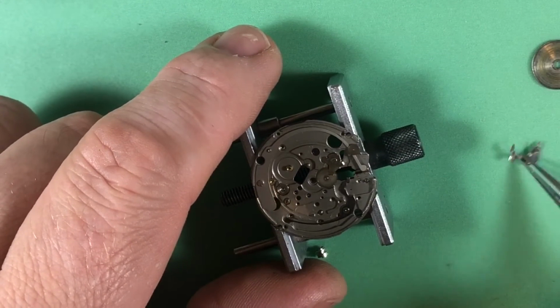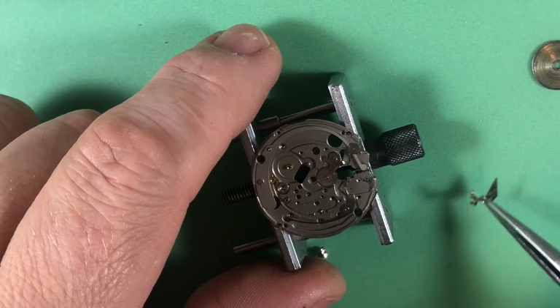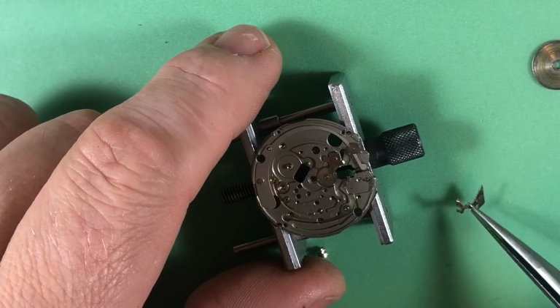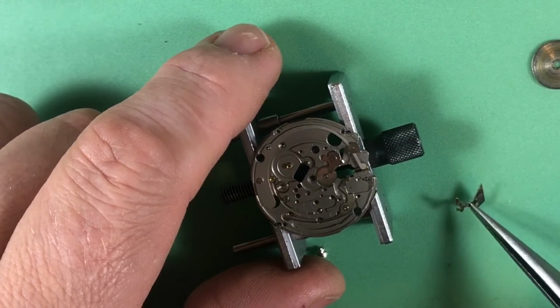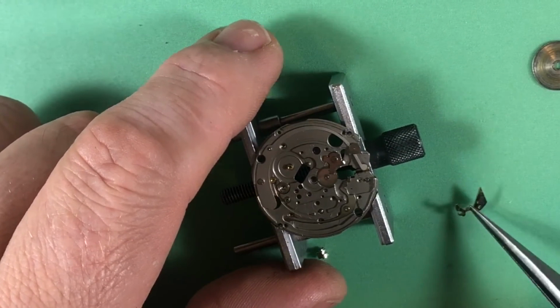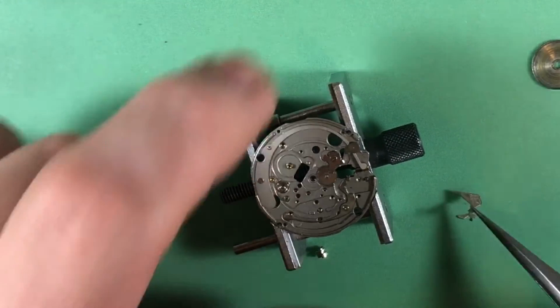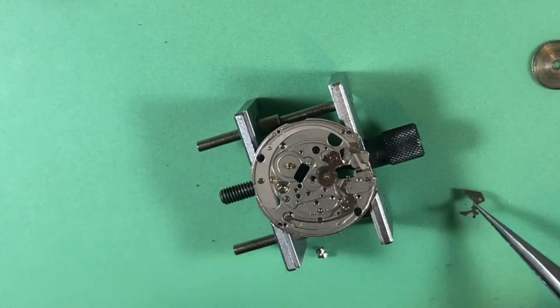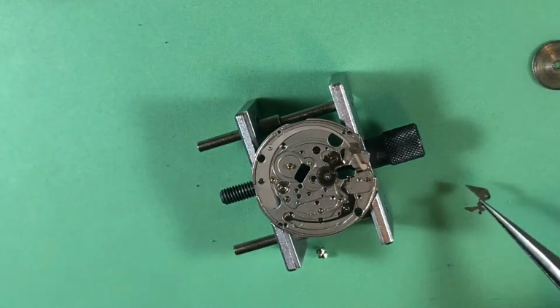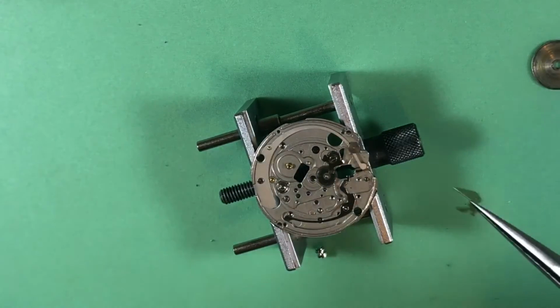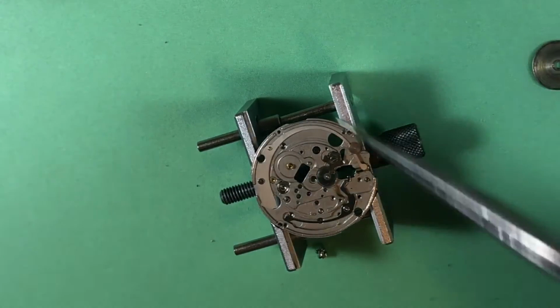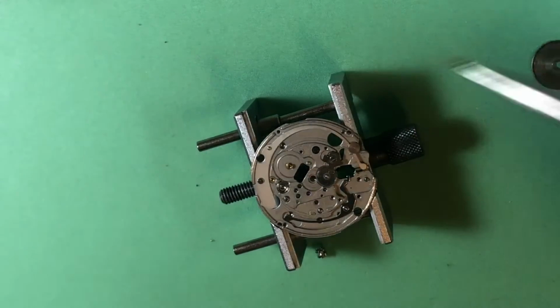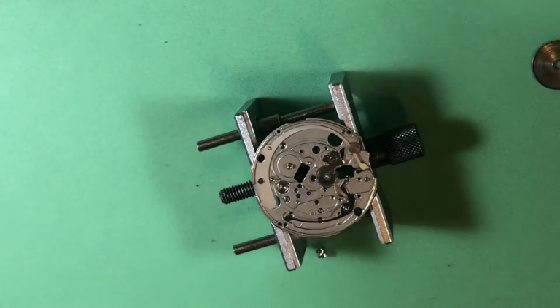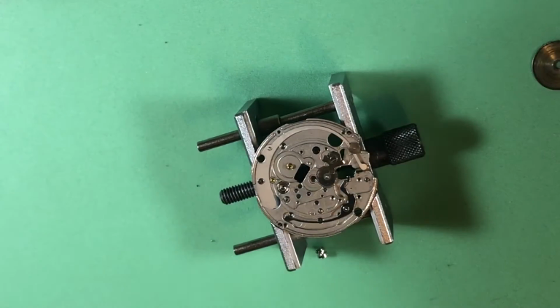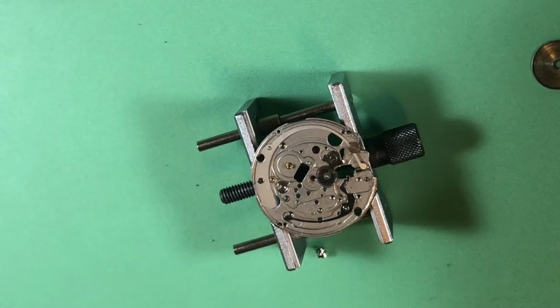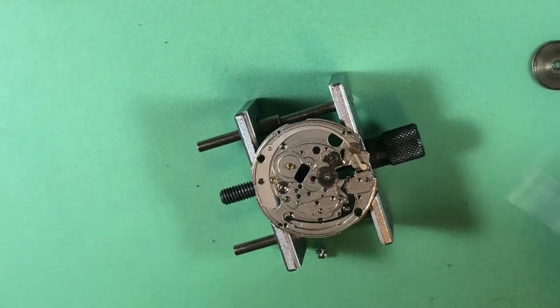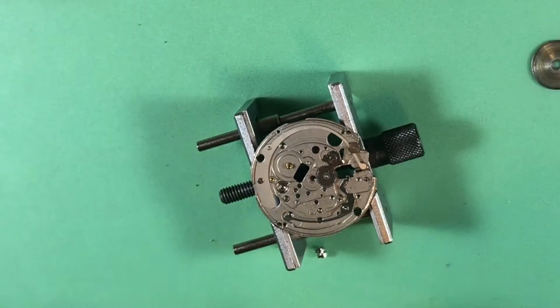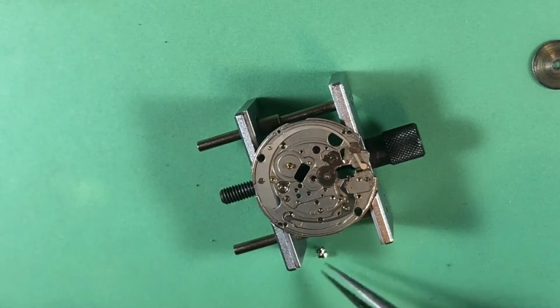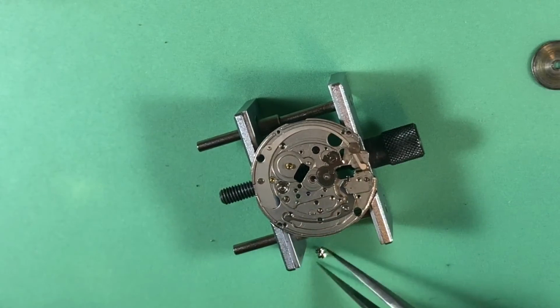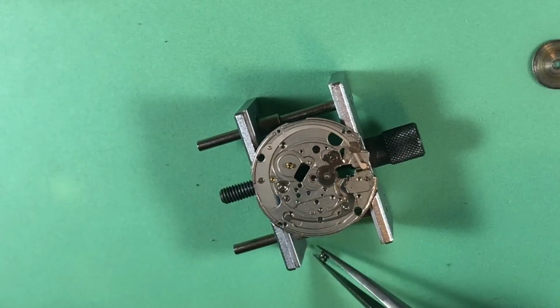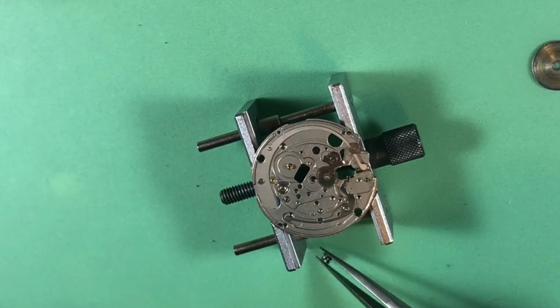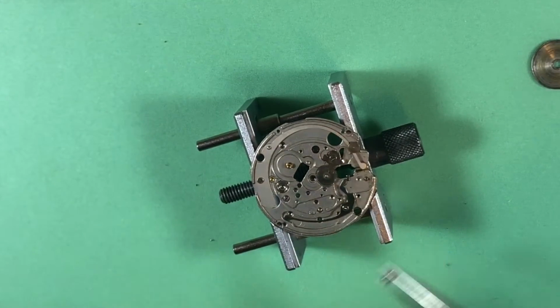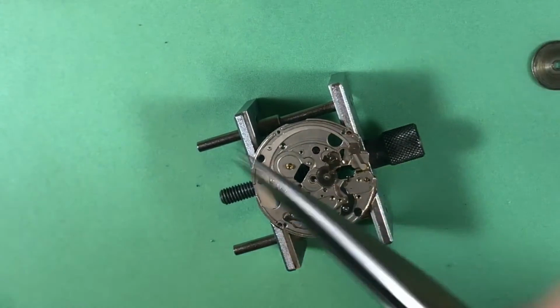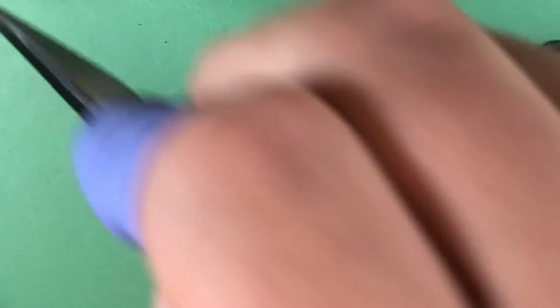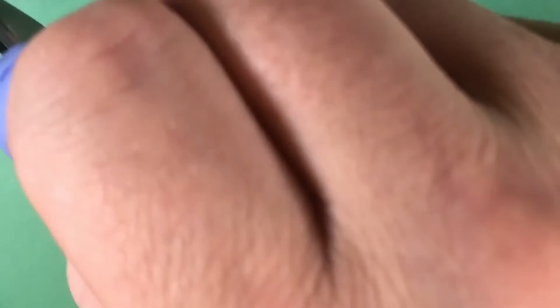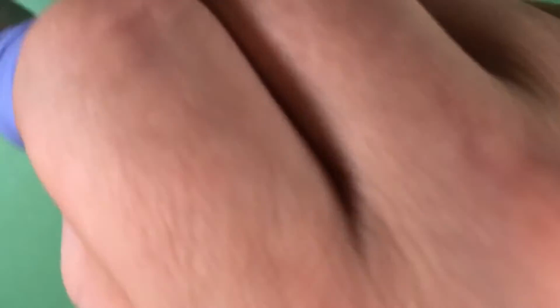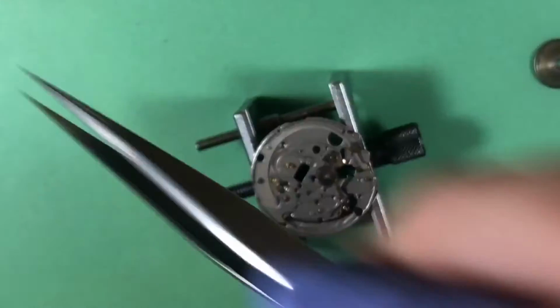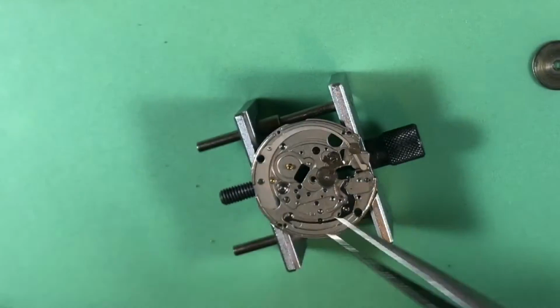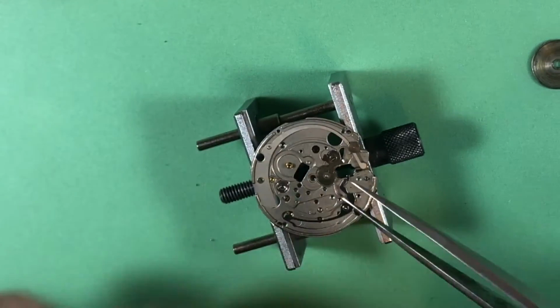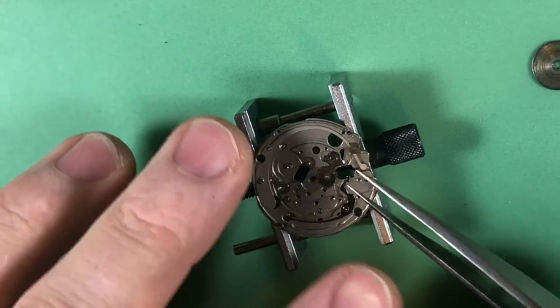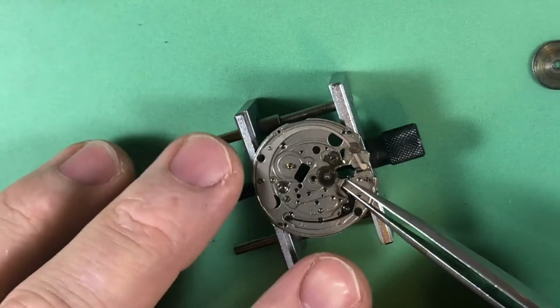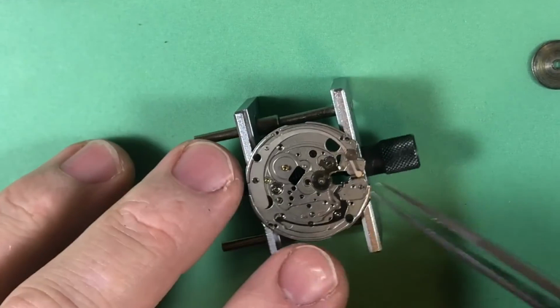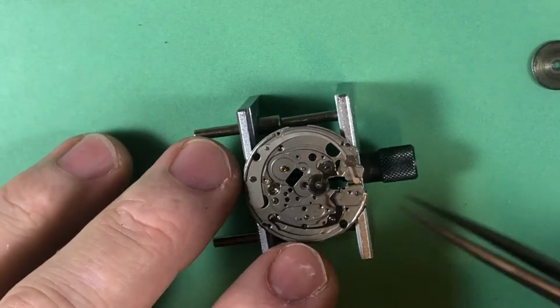That's a little grody, but that's okay — we expect that.